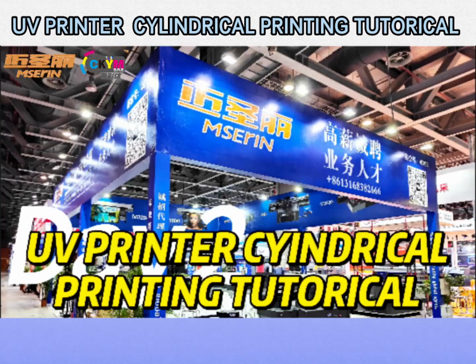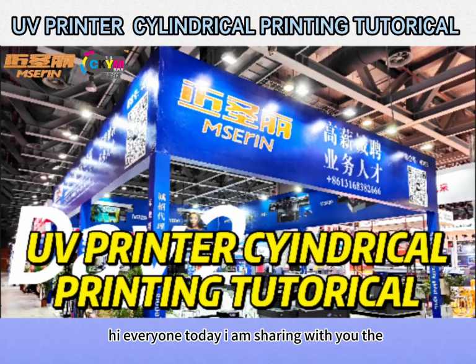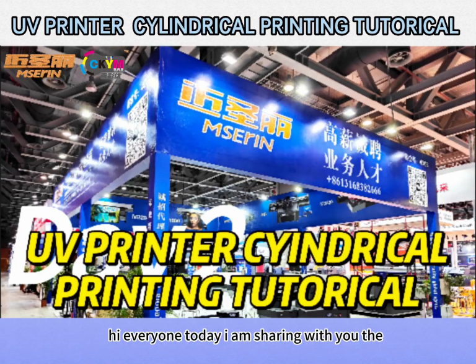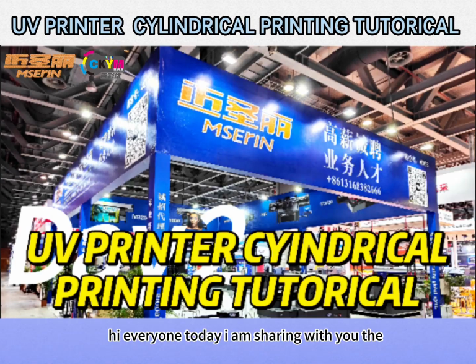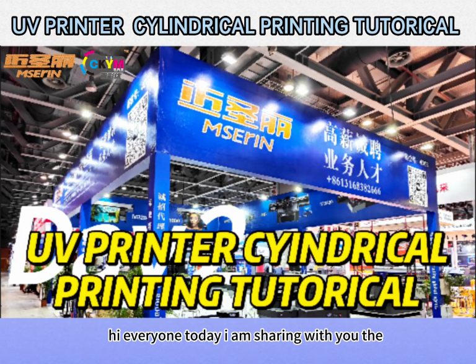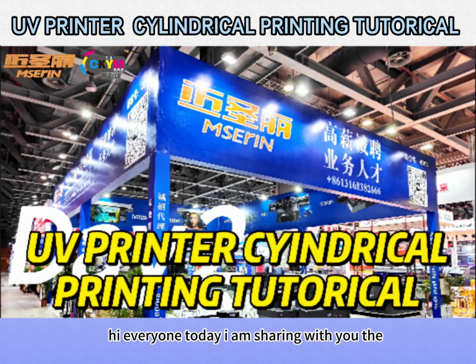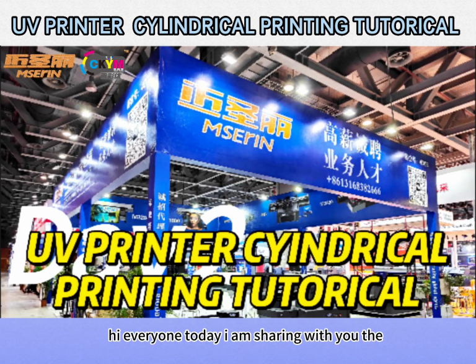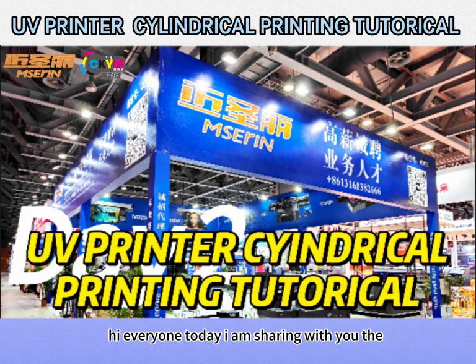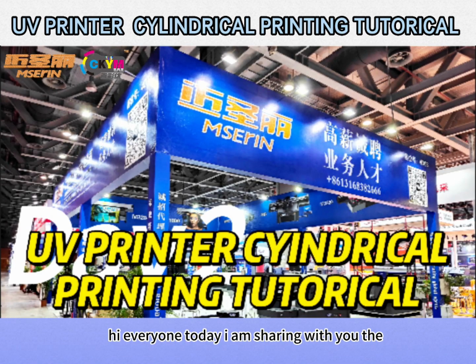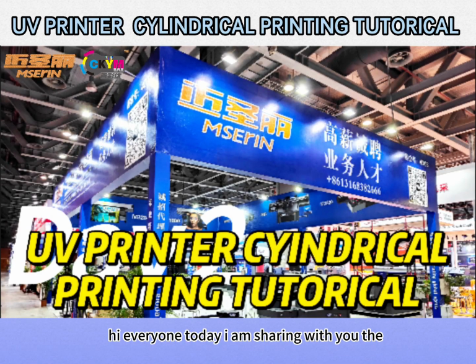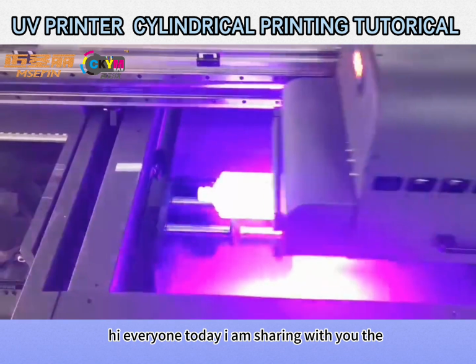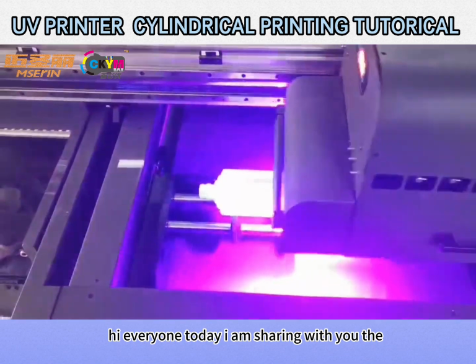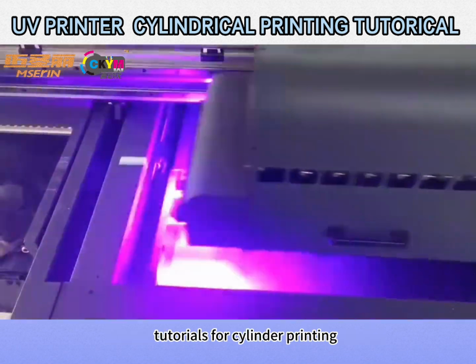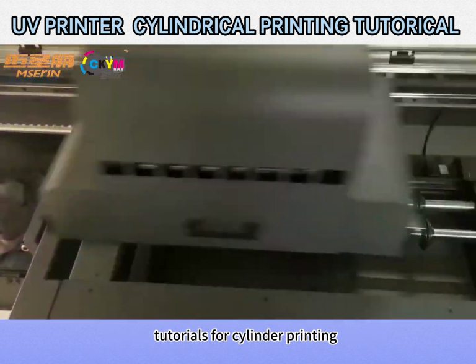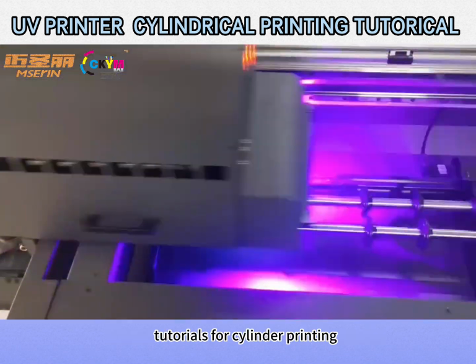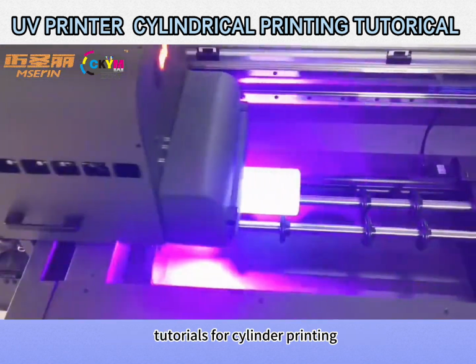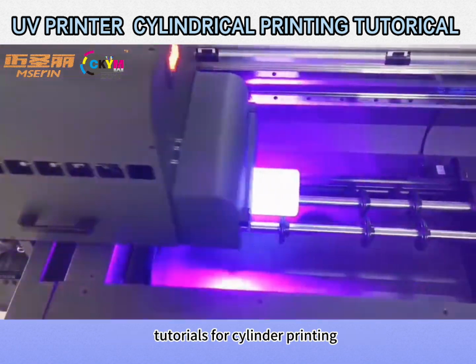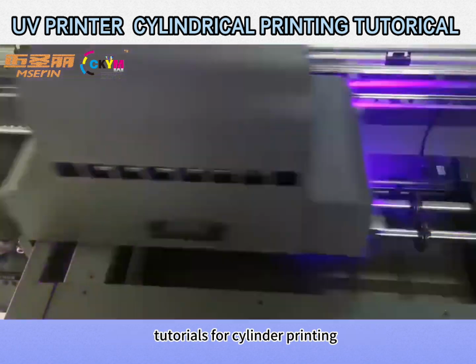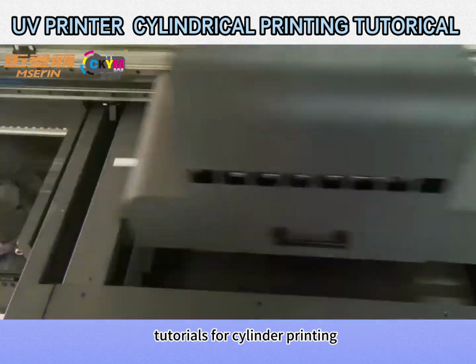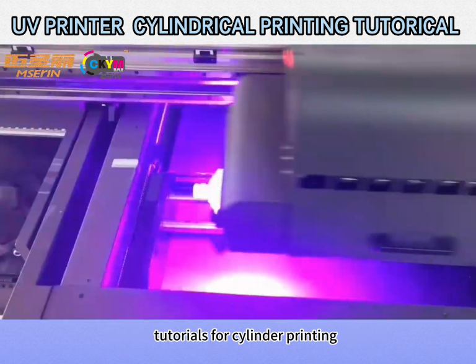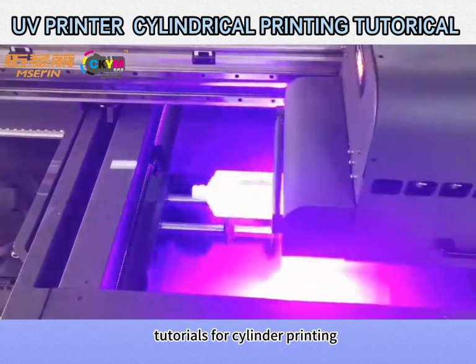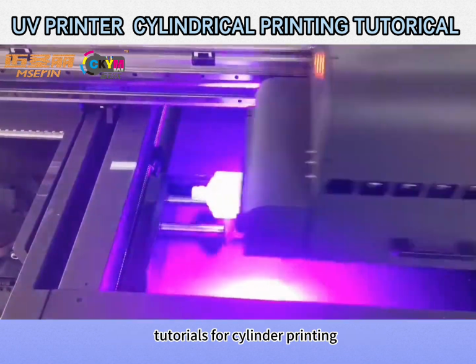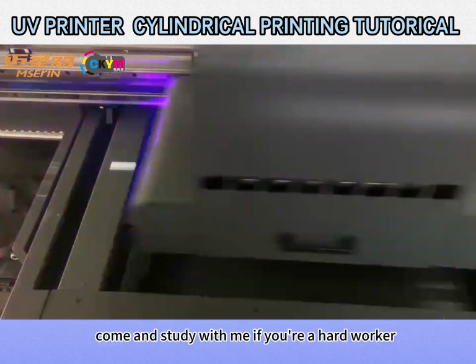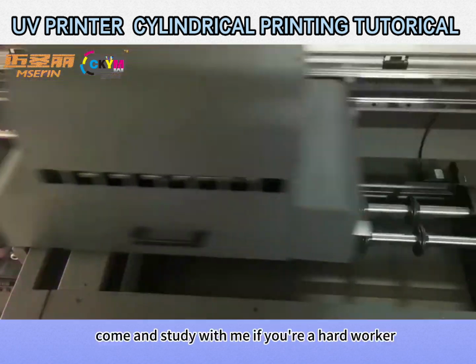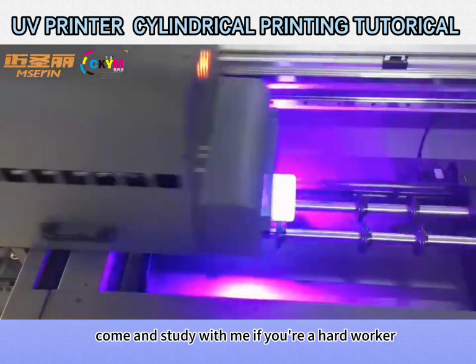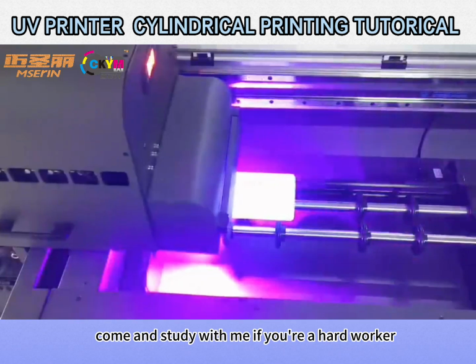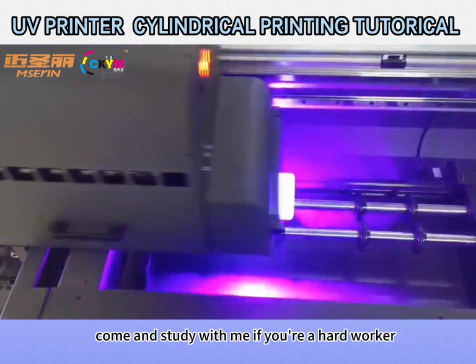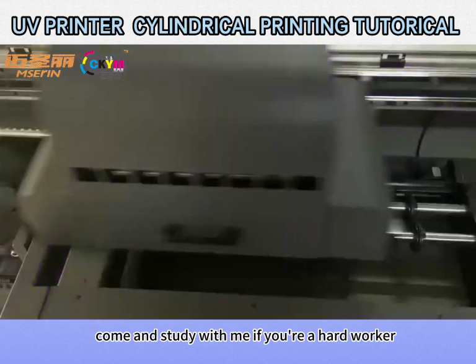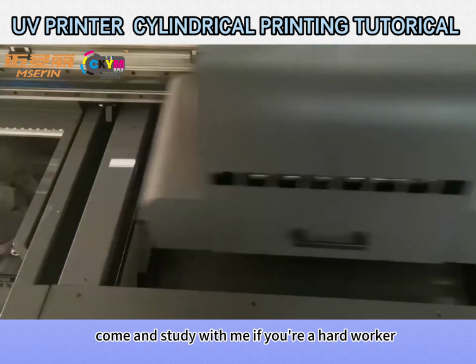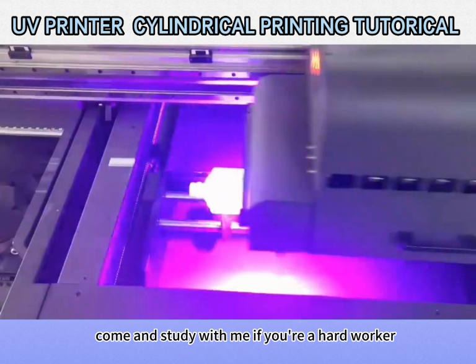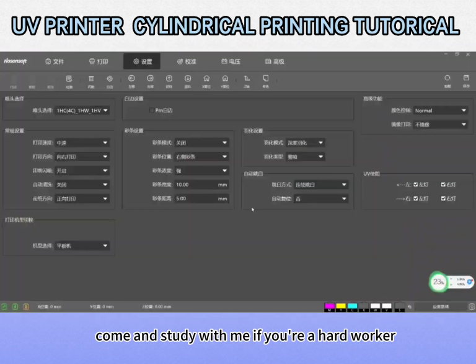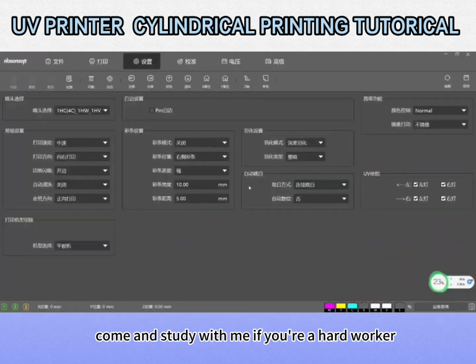Hi everyone, today I am sharing with you the tutorials for cylinder printing. Come and study with me if you're a hard worker.